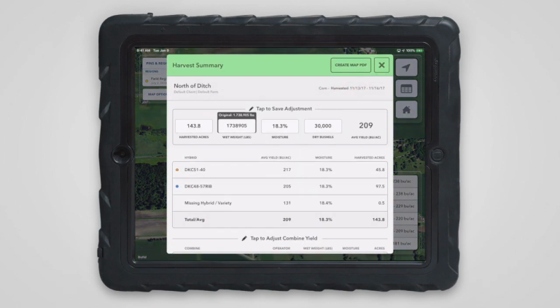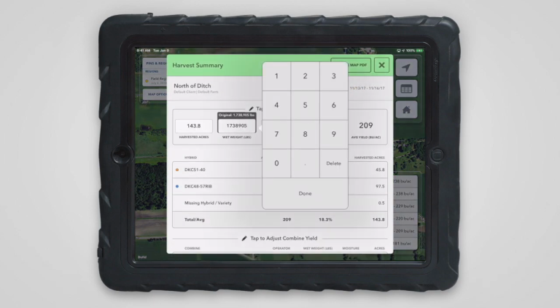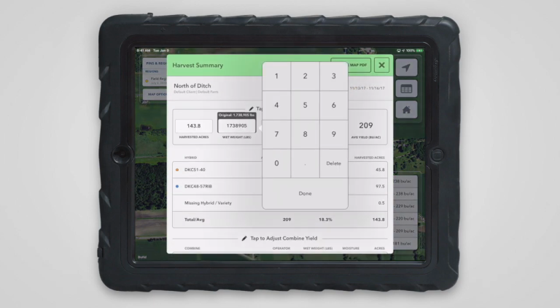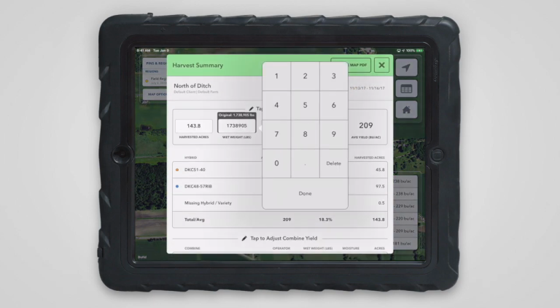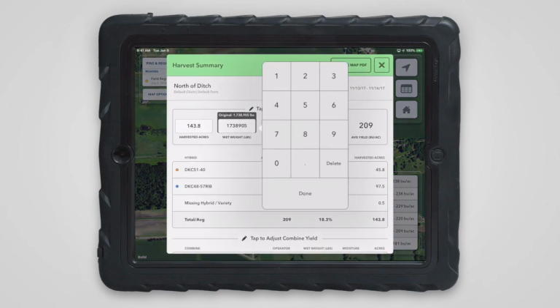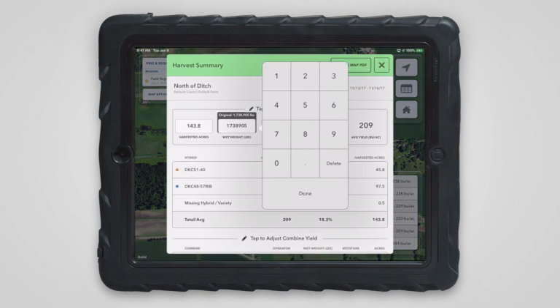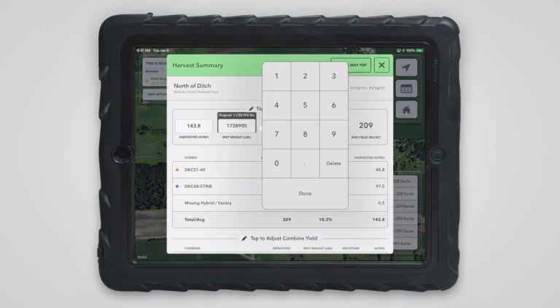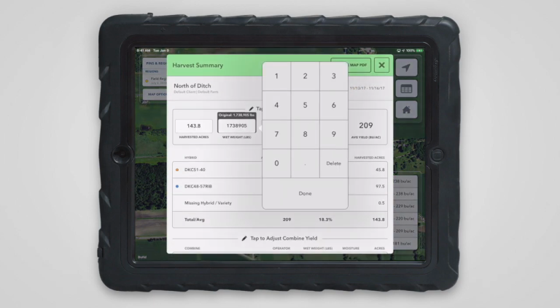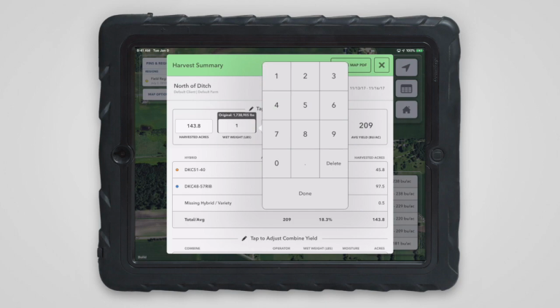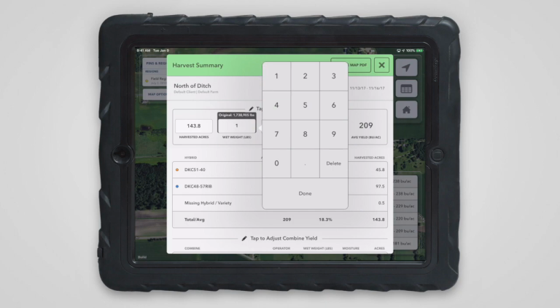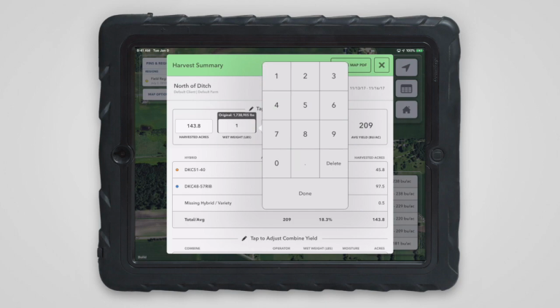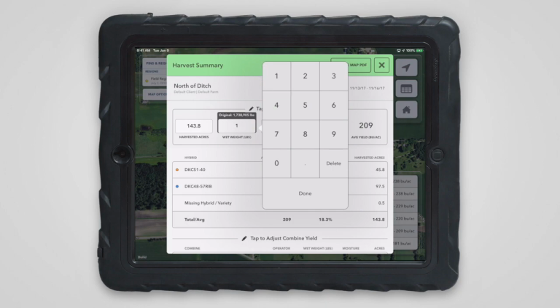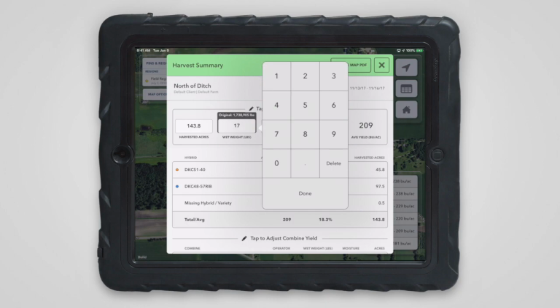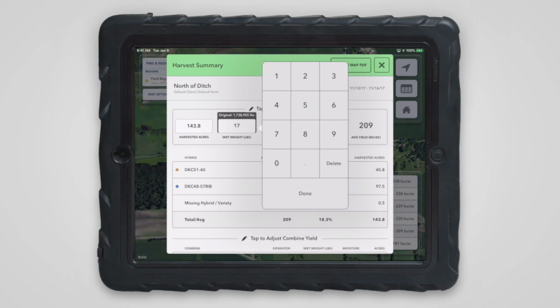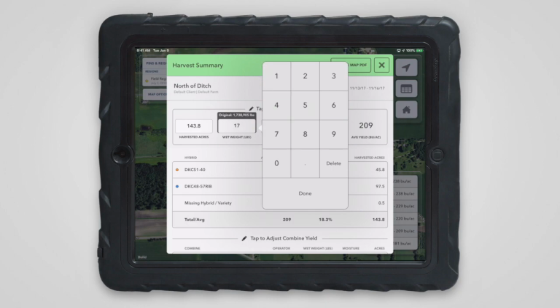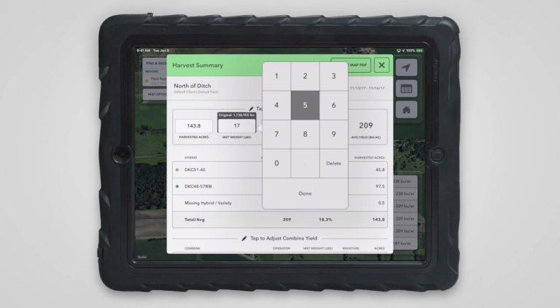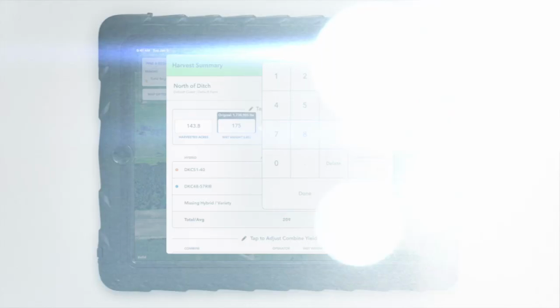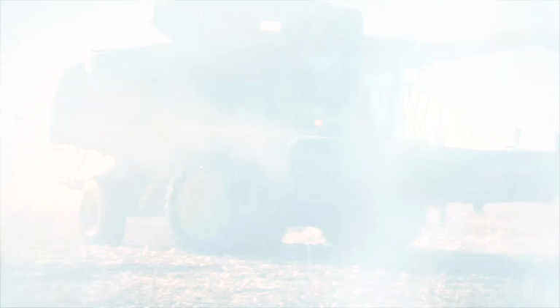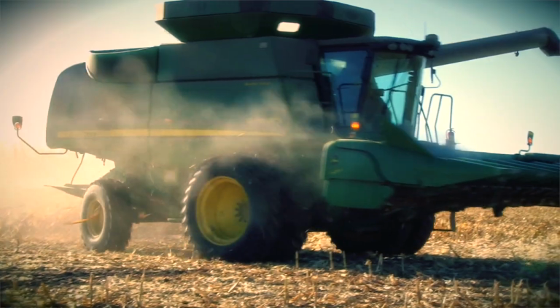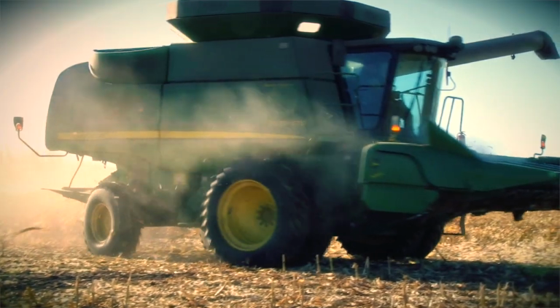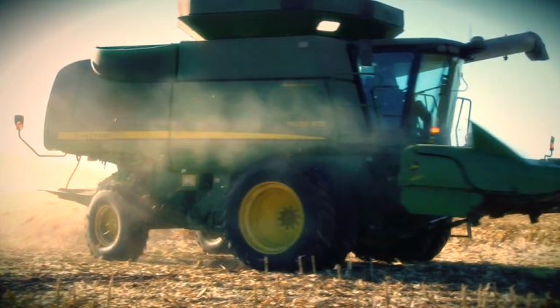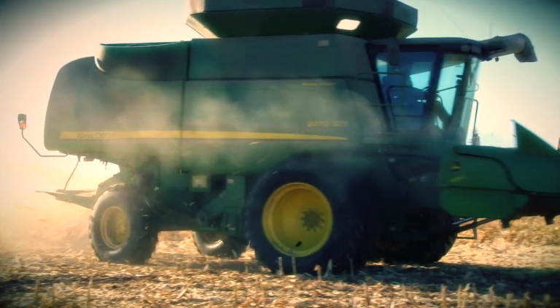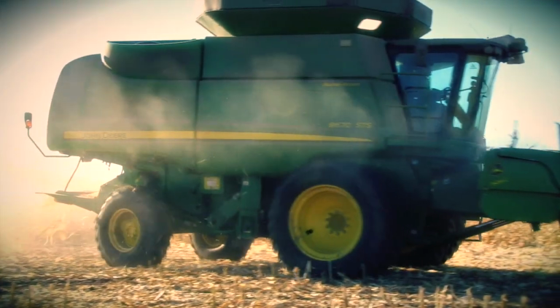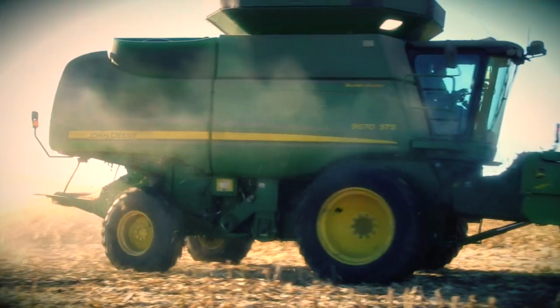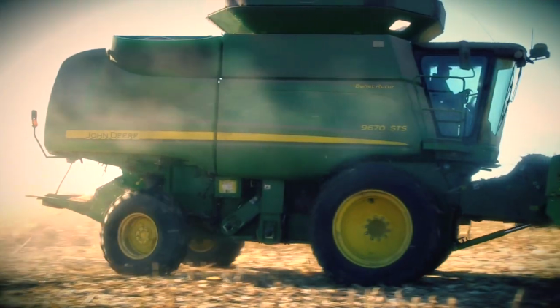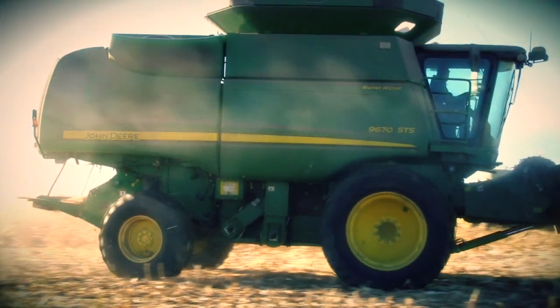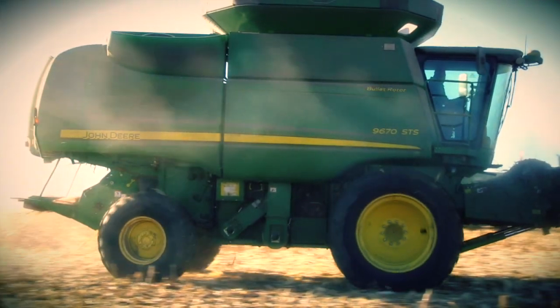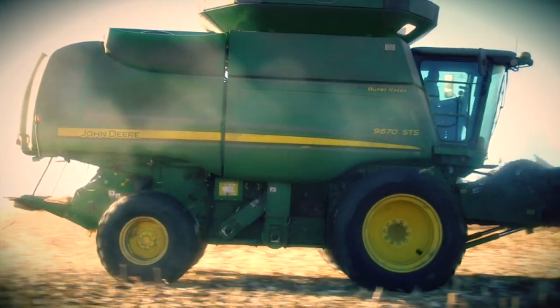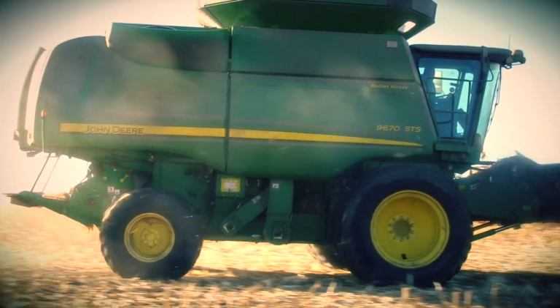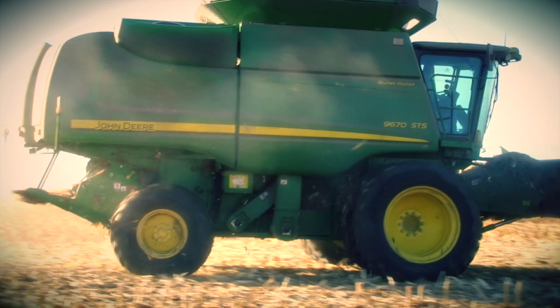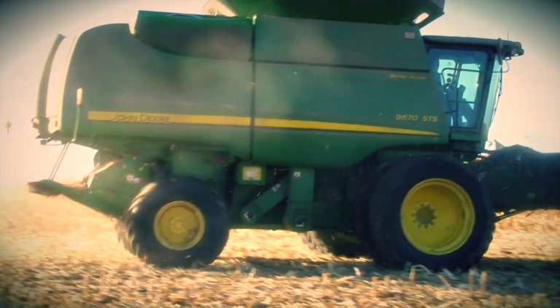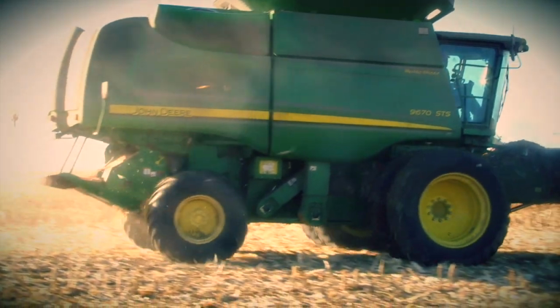We hope these post-harvest adjustment tools help make your yield maps more accurate and make your data more useful for decision-making on your farm.